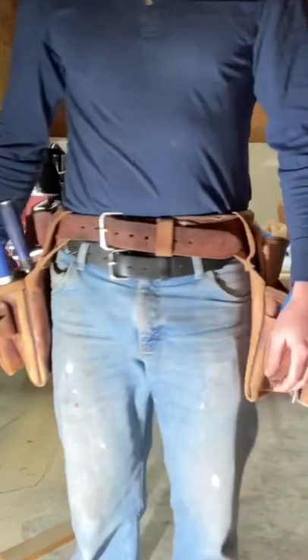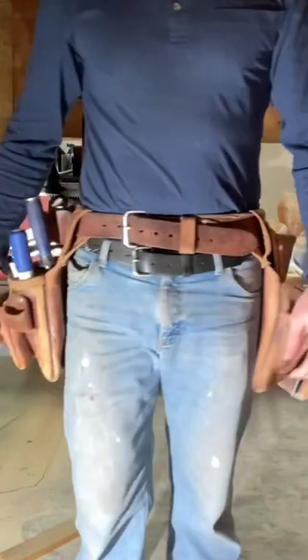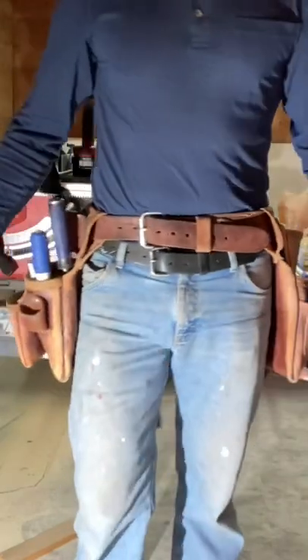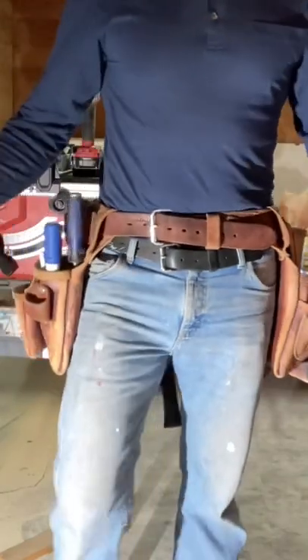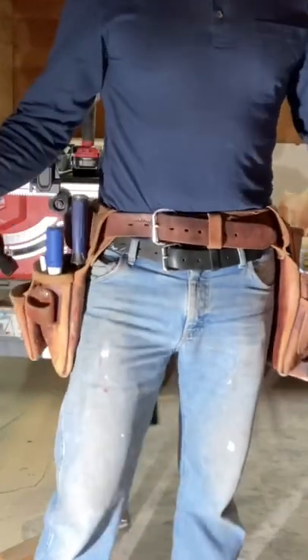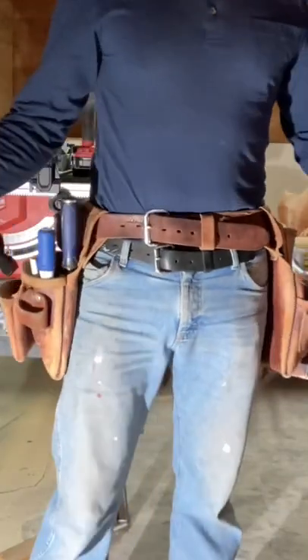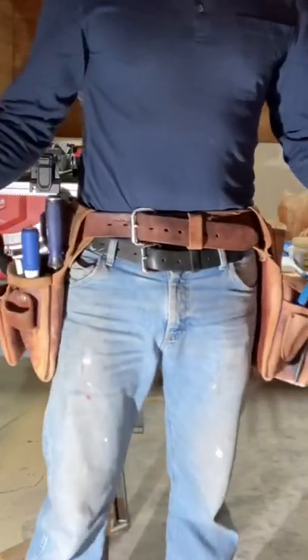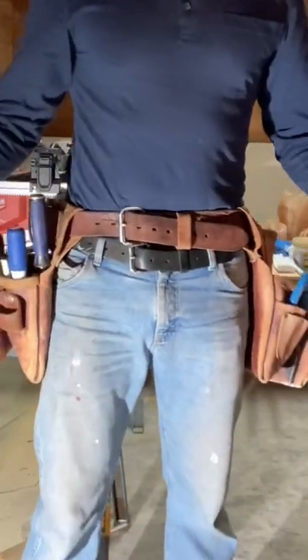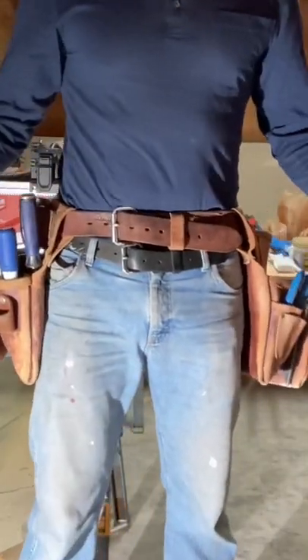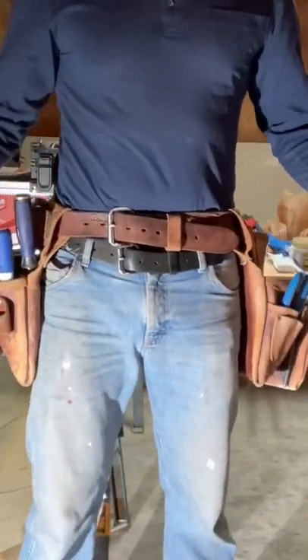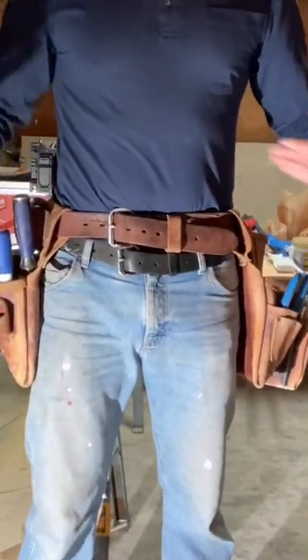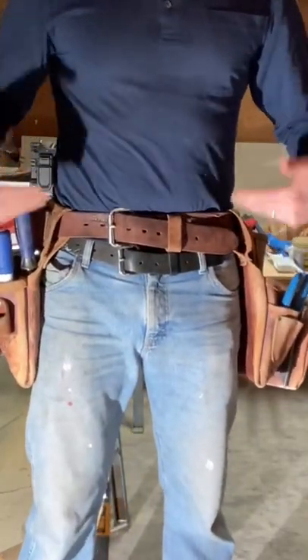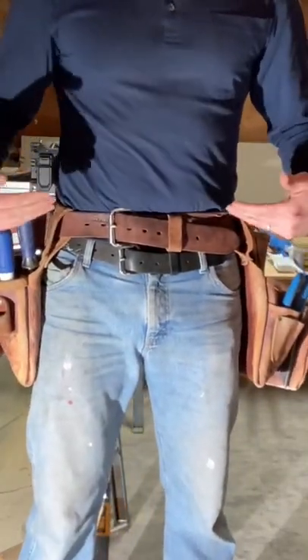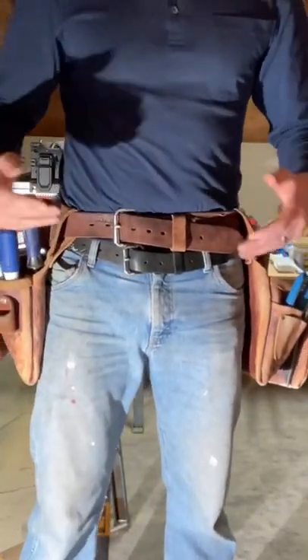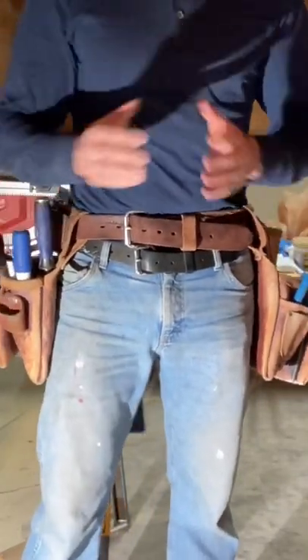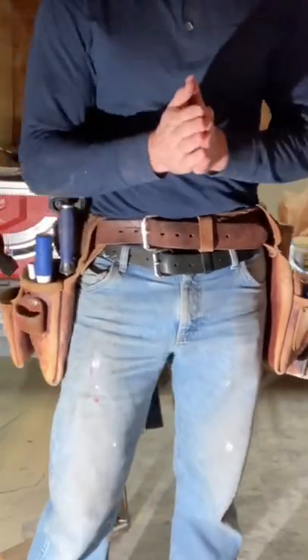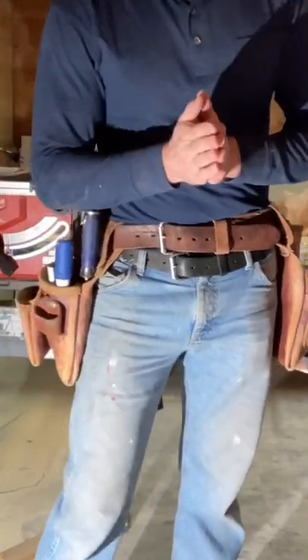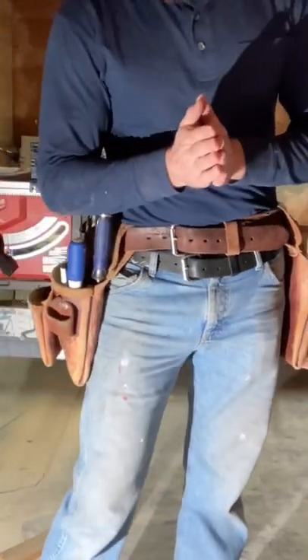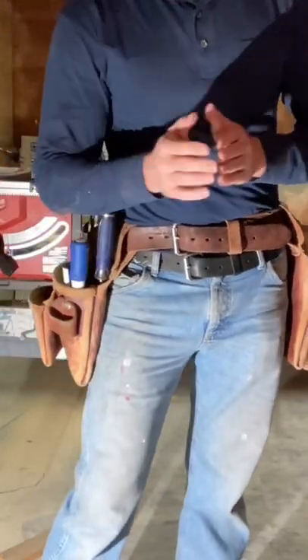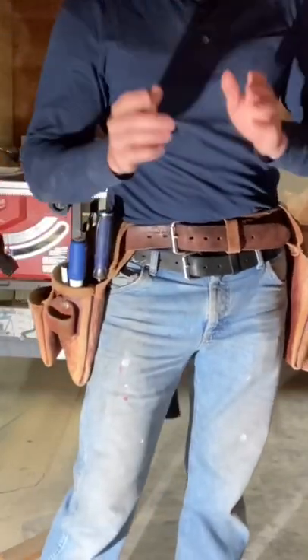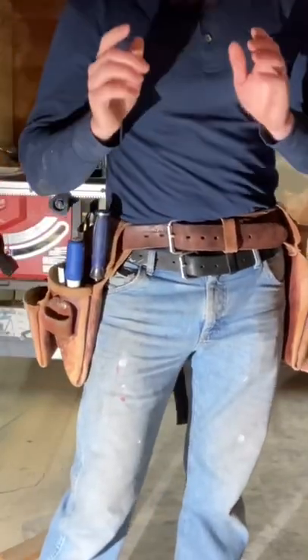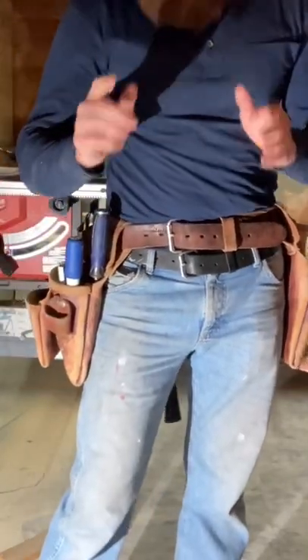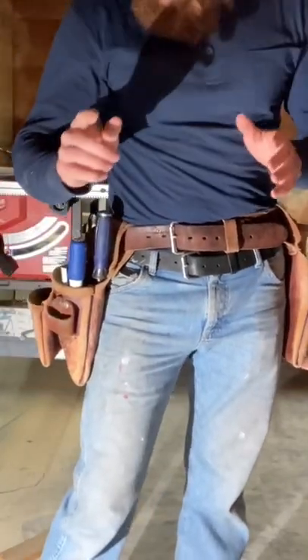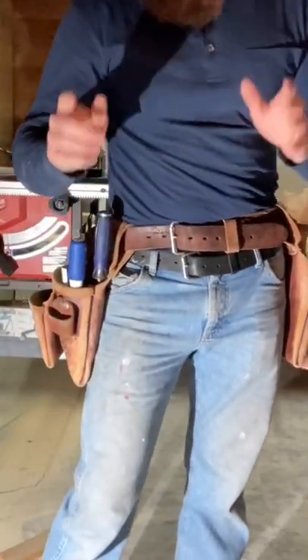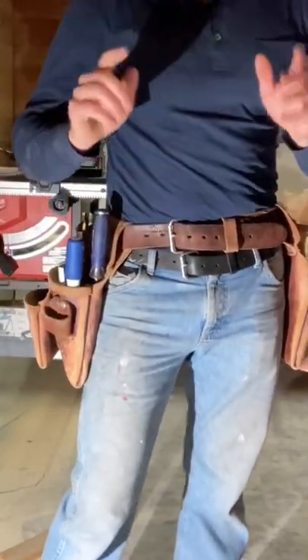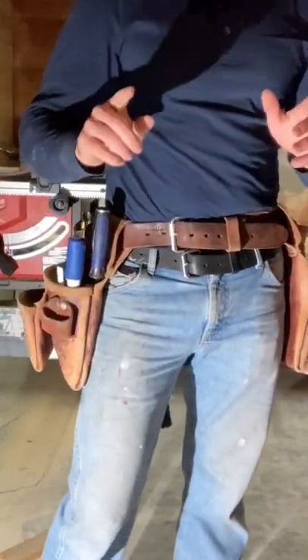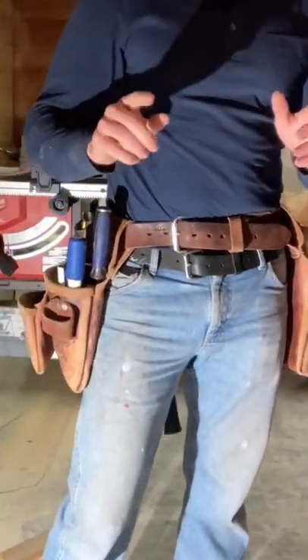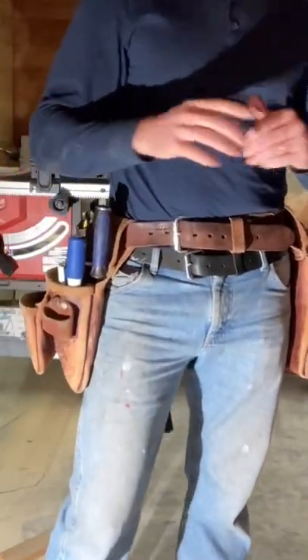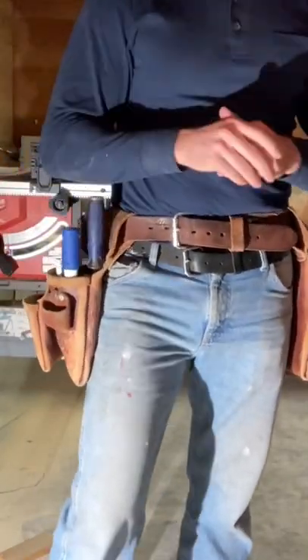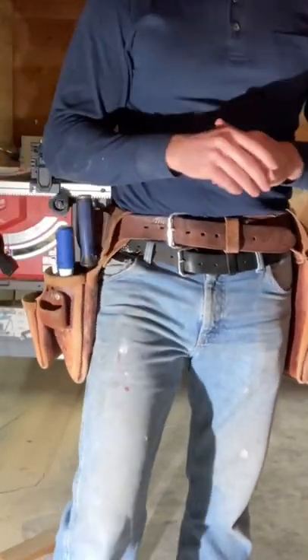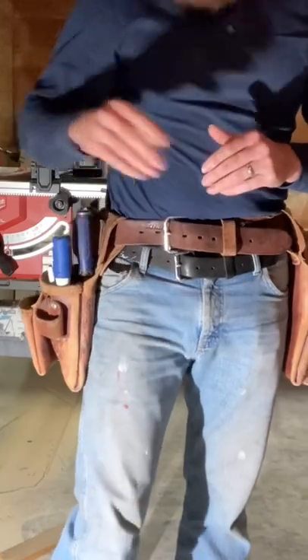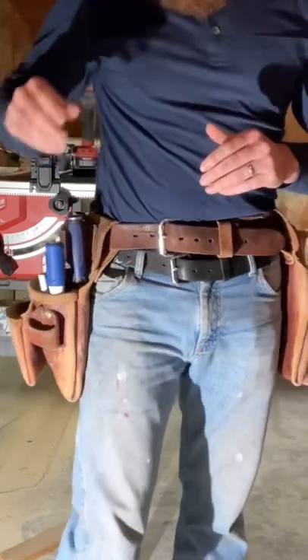You ever wonder what a contractor carries in his tool belt? Well, I'm going to try to explain to you what I carry in mine in less than a minute.